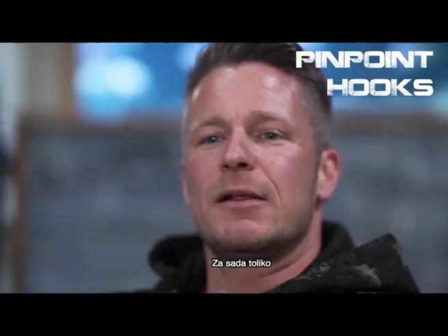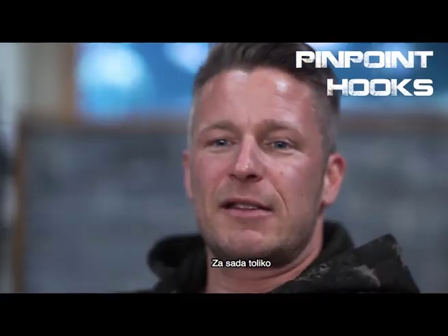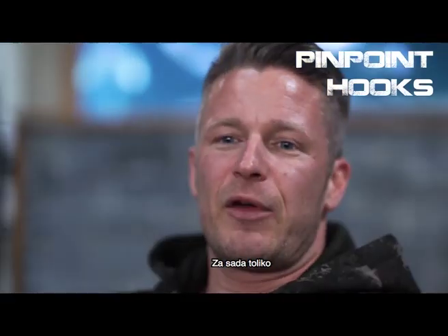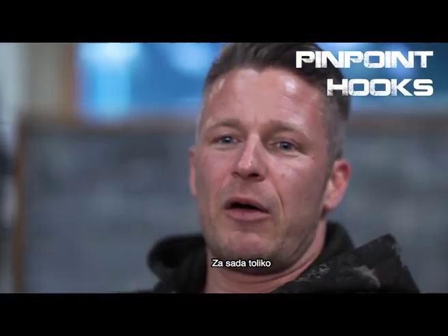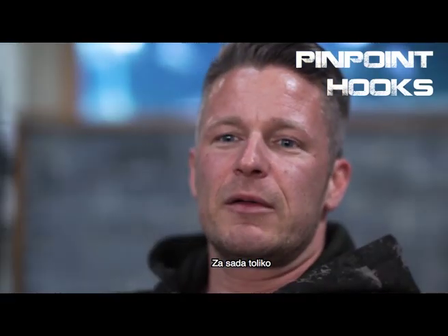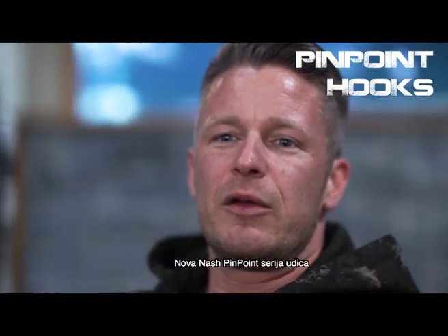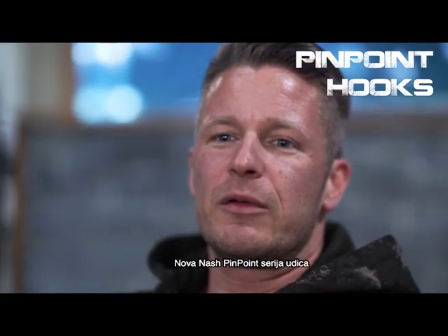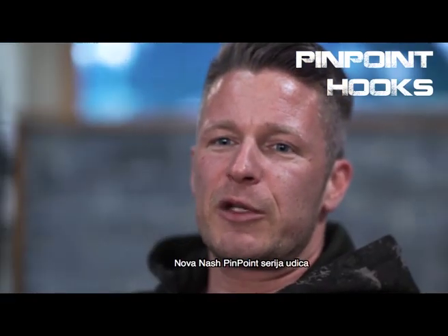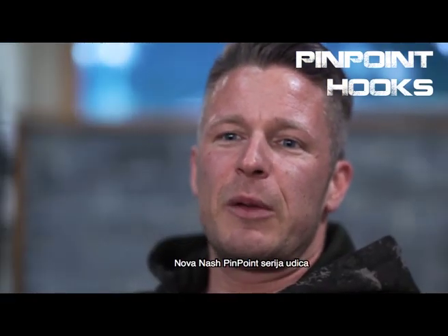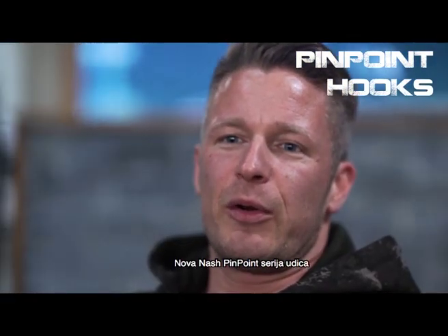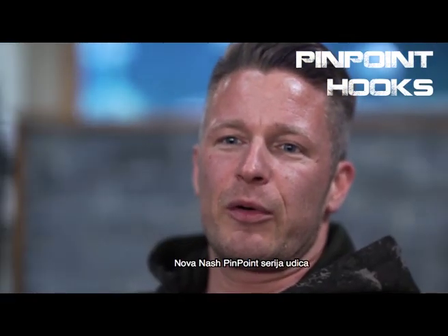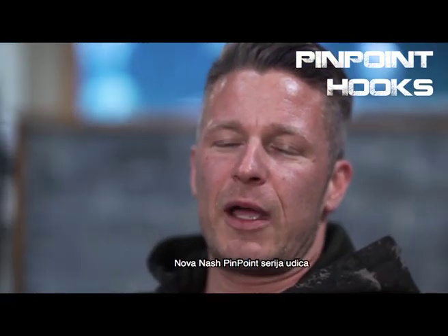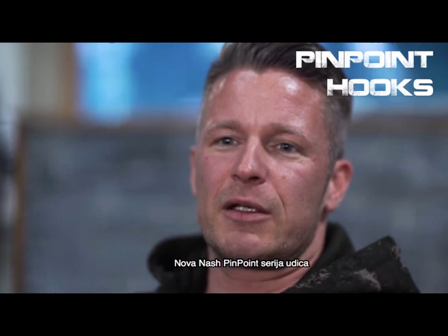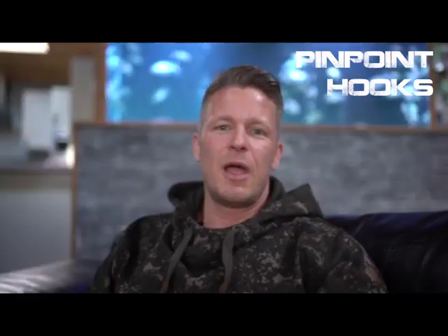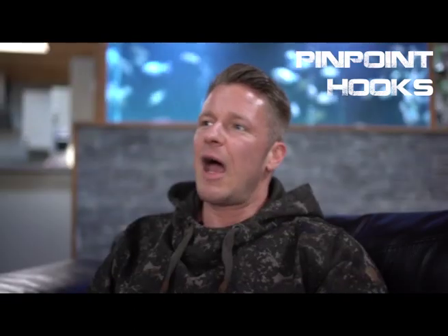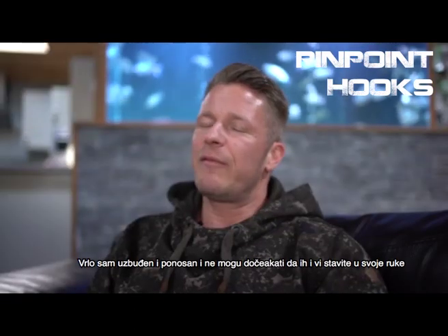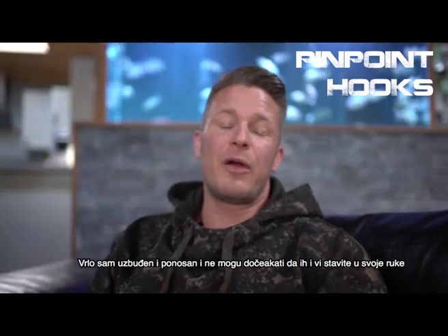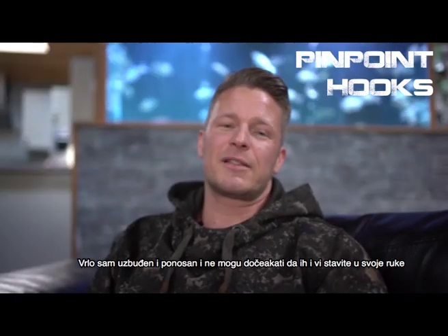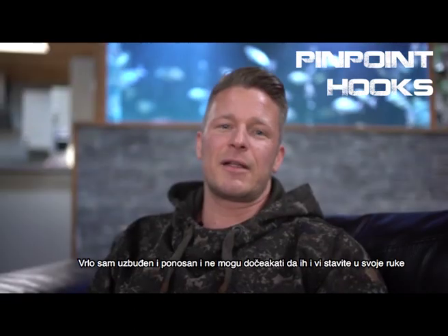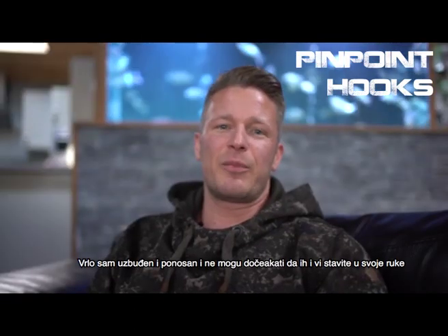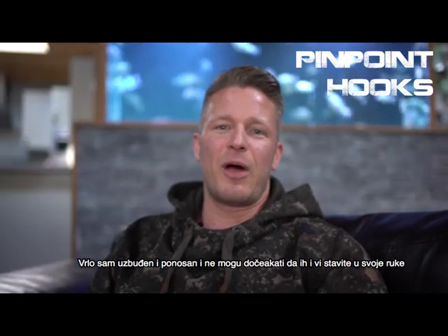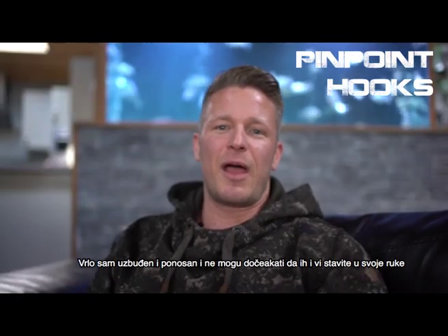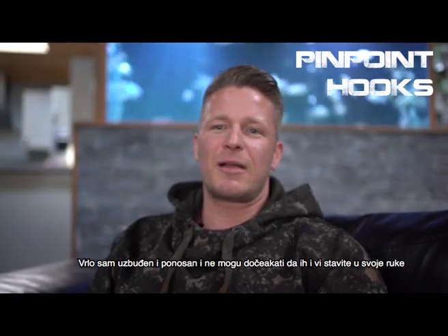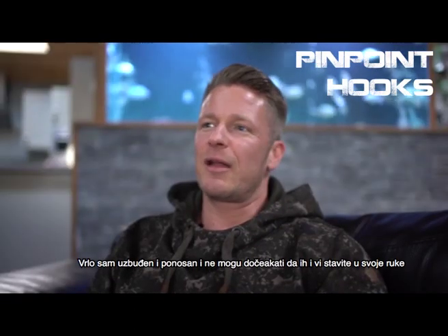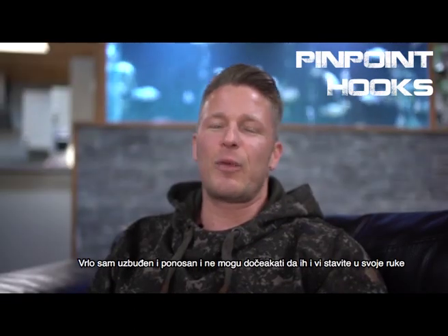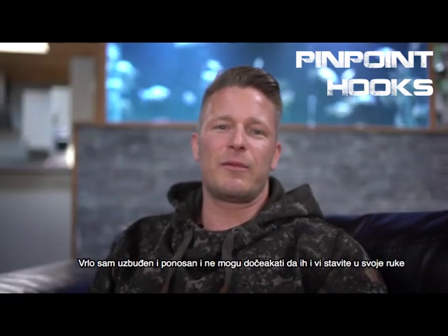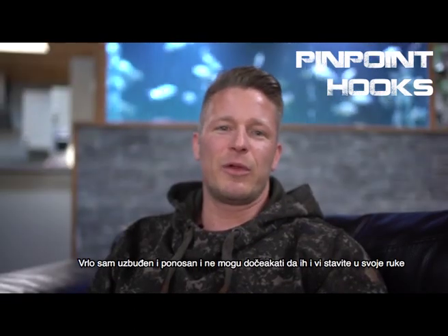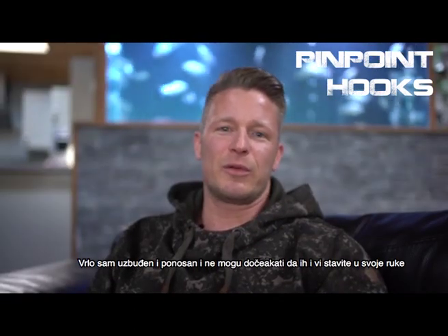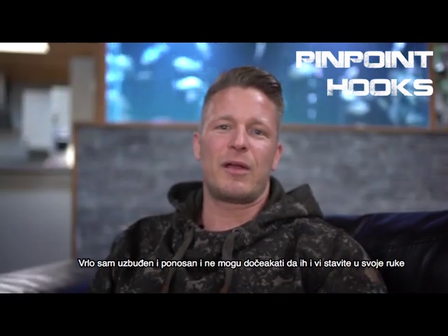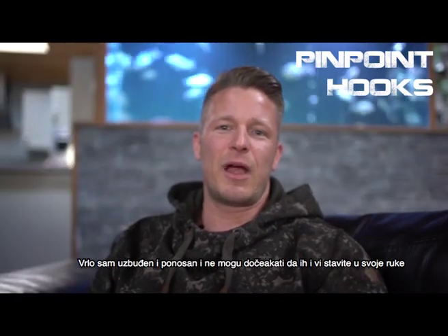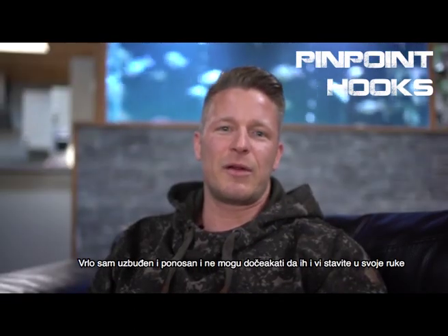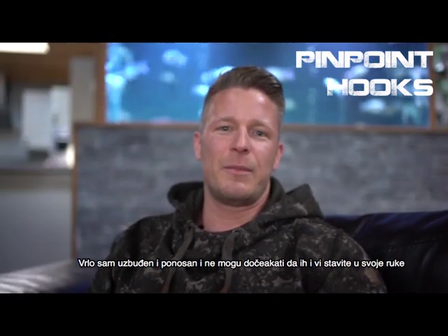That's it for now — the new Nash Pinpoint Hook range. I'm very excited and proud and can't wait for you to get your hands on them.